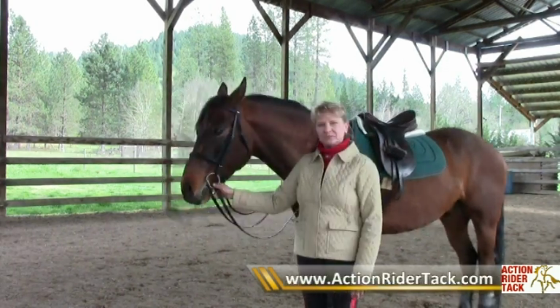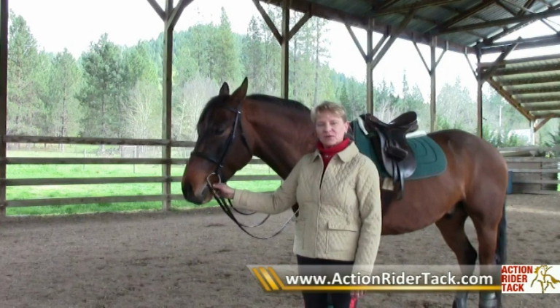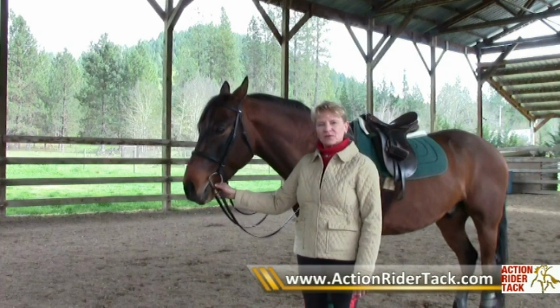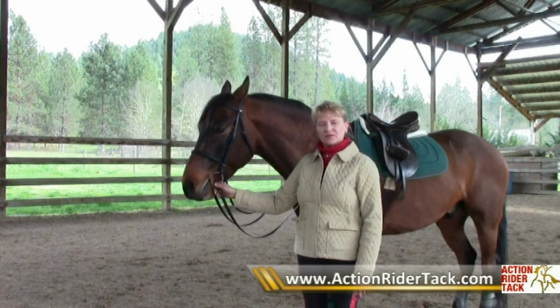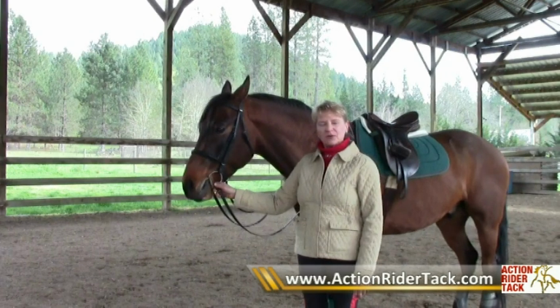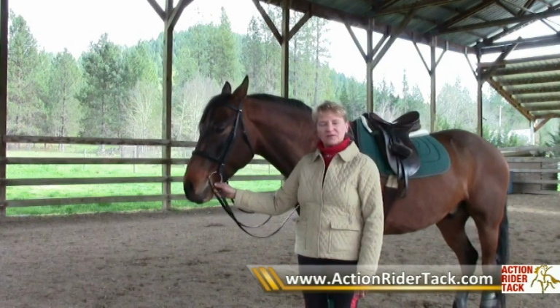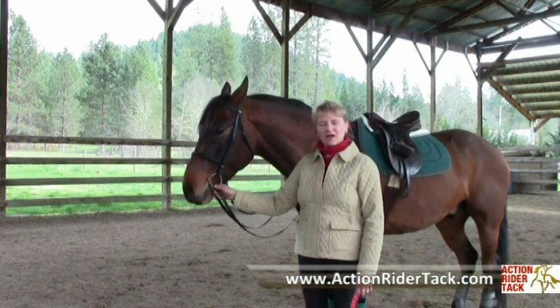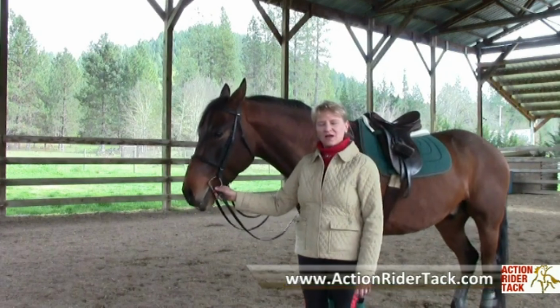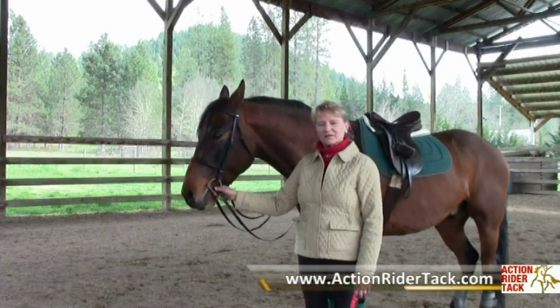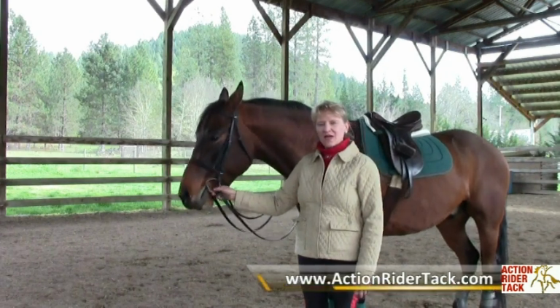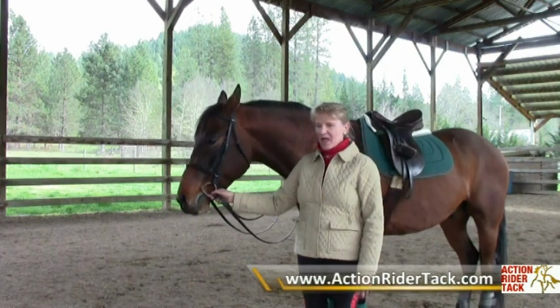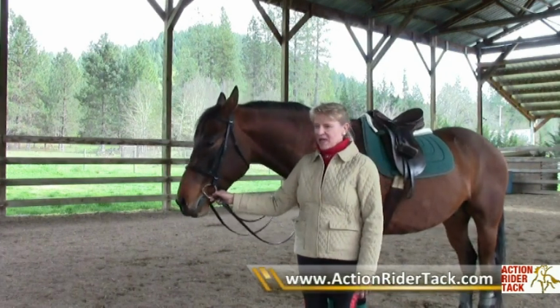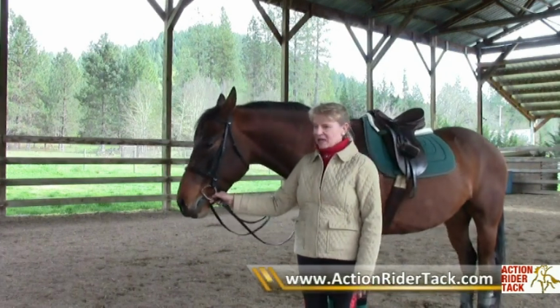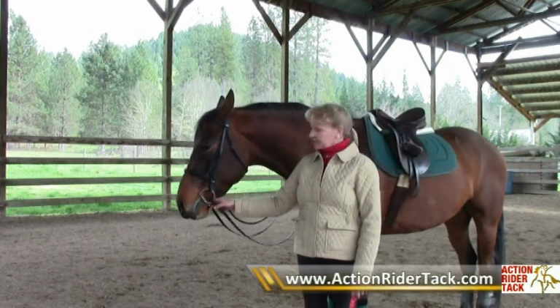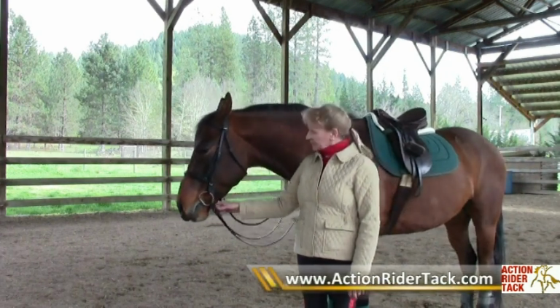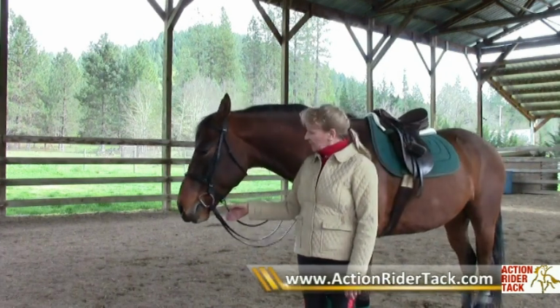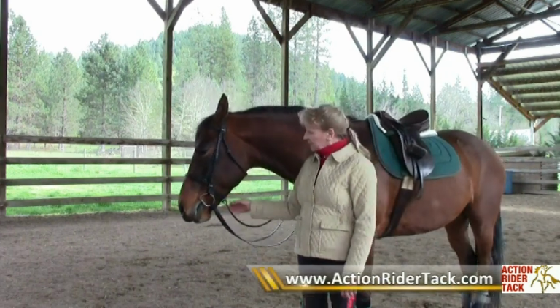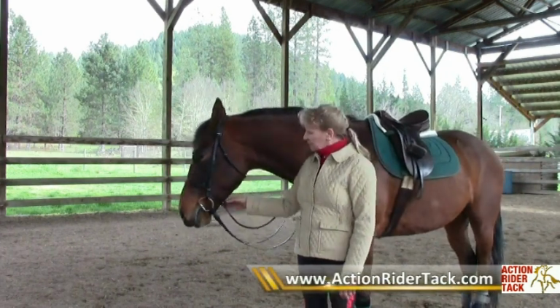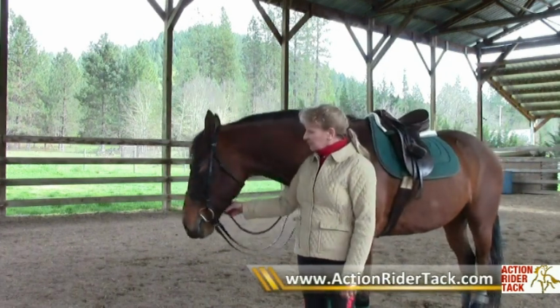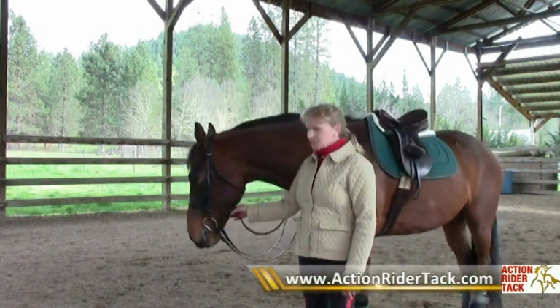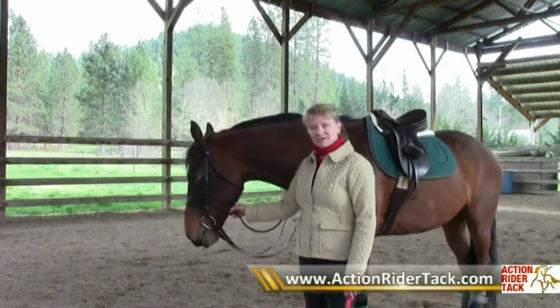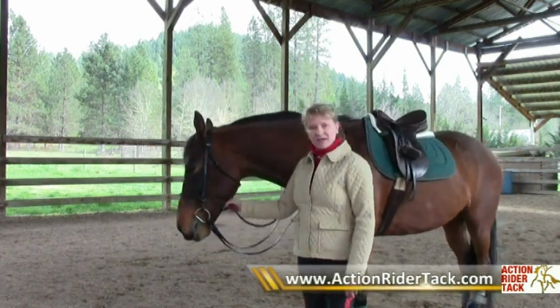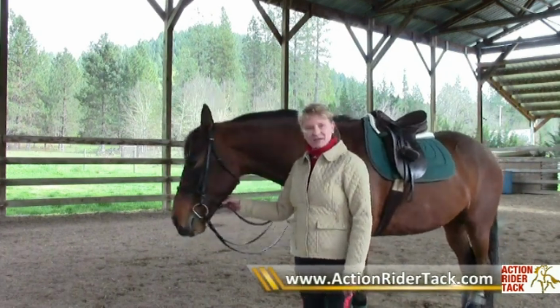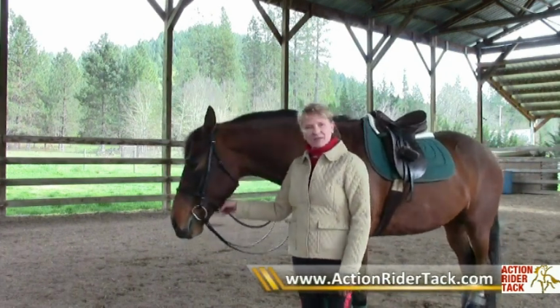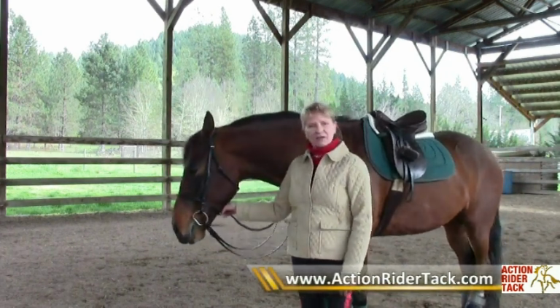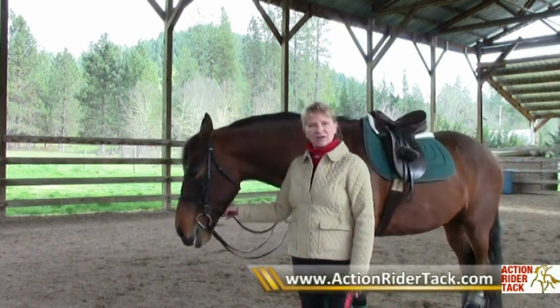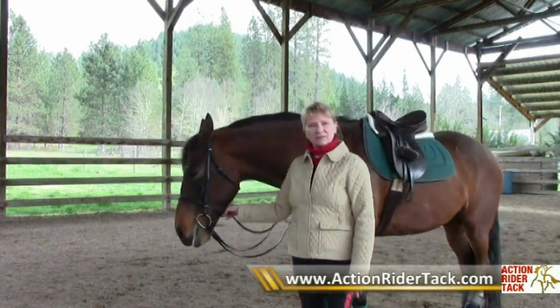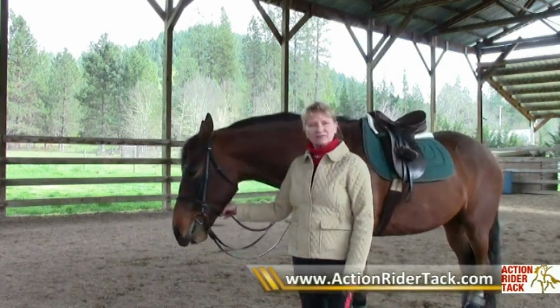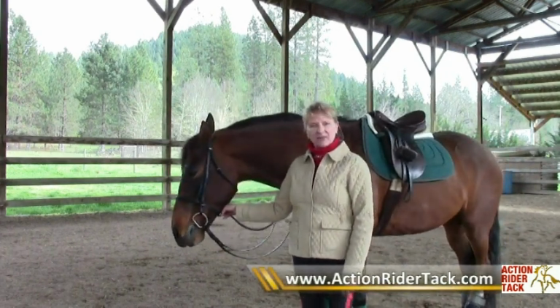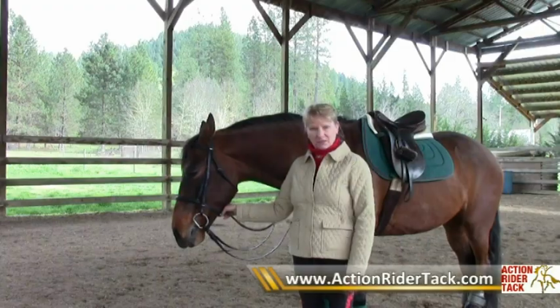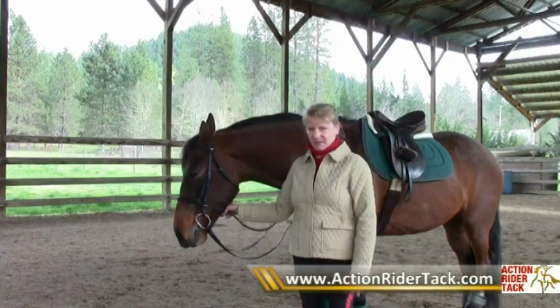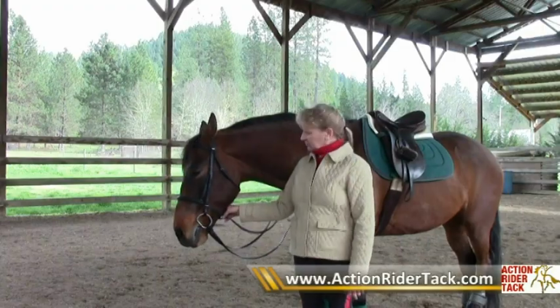So those are the pros and cons and the way to adjust a standing martingale. Thank you very much.